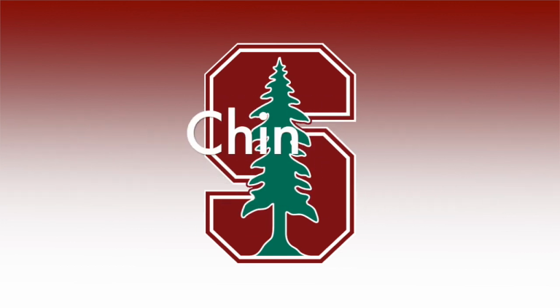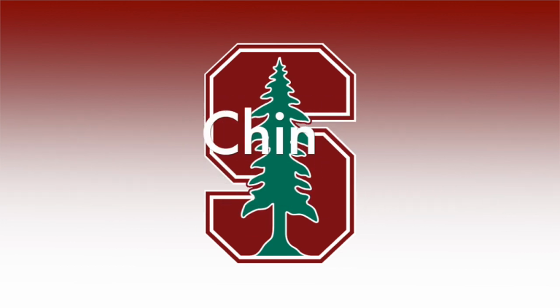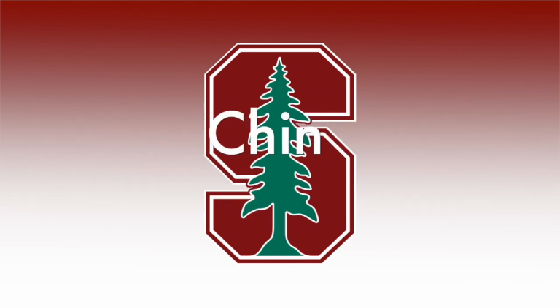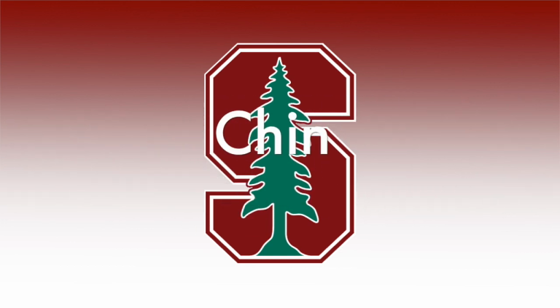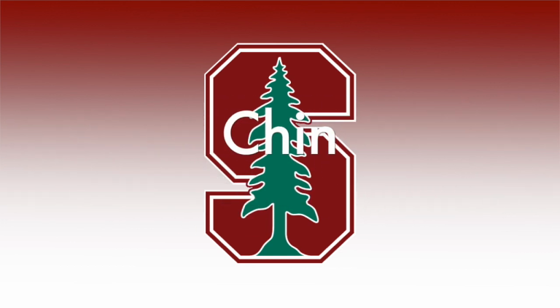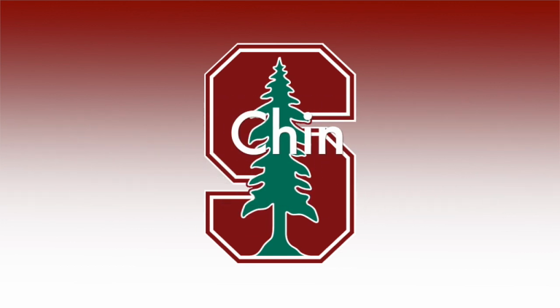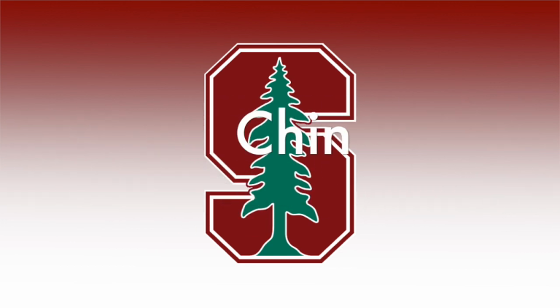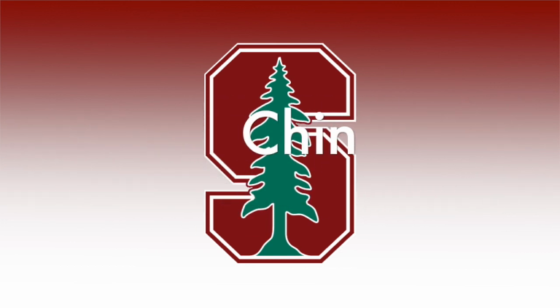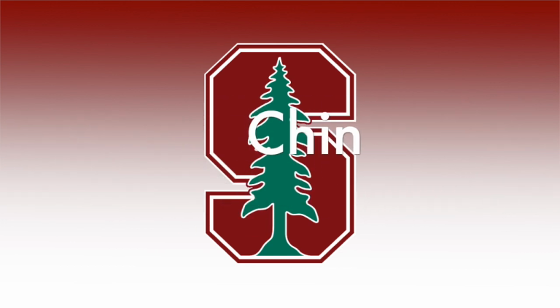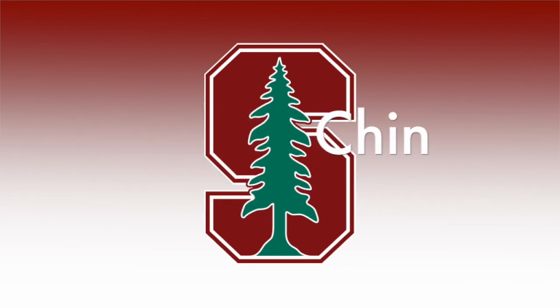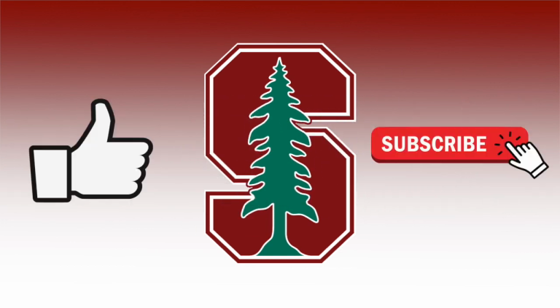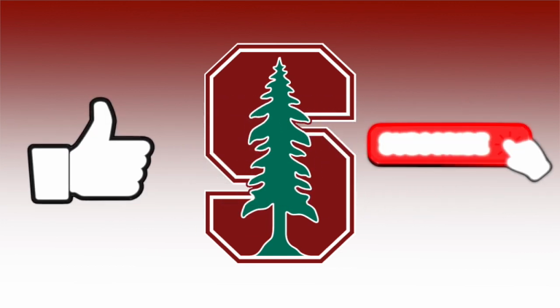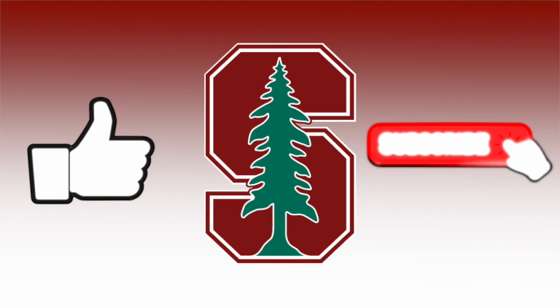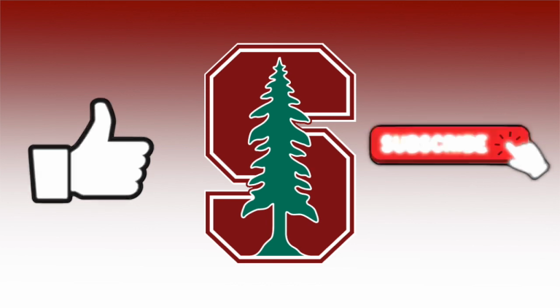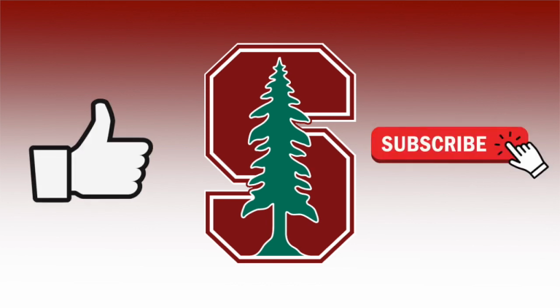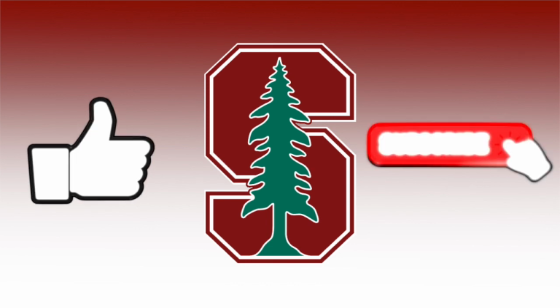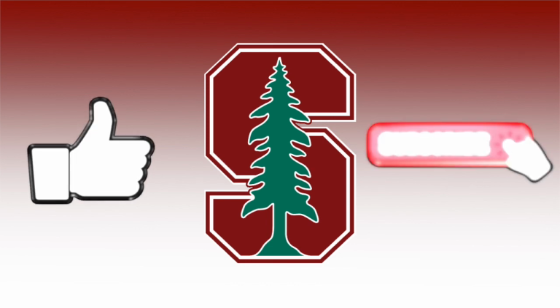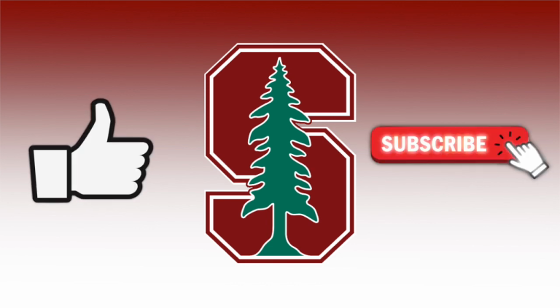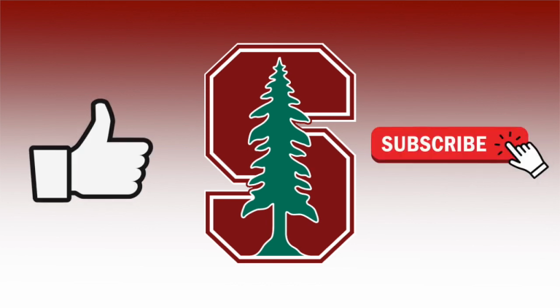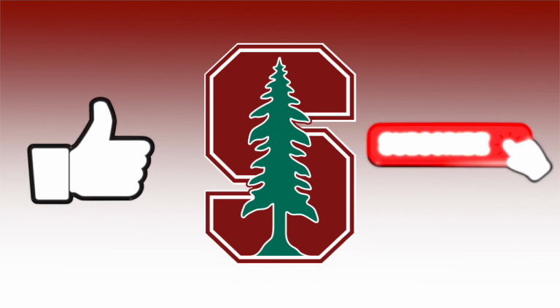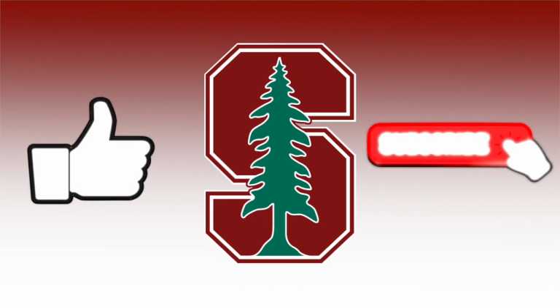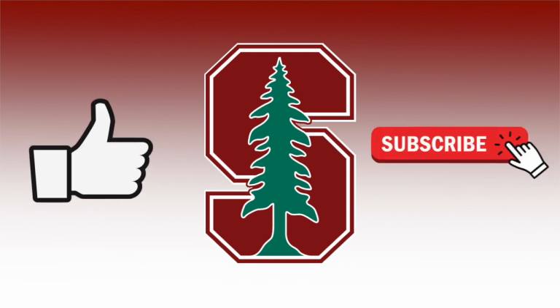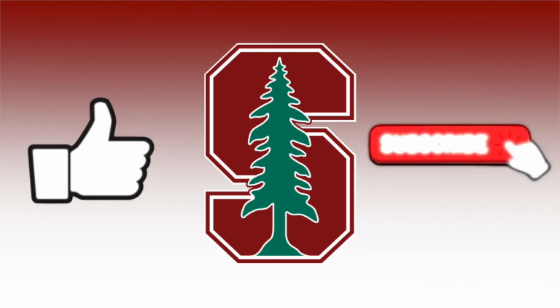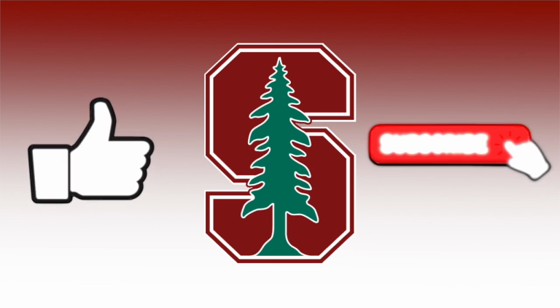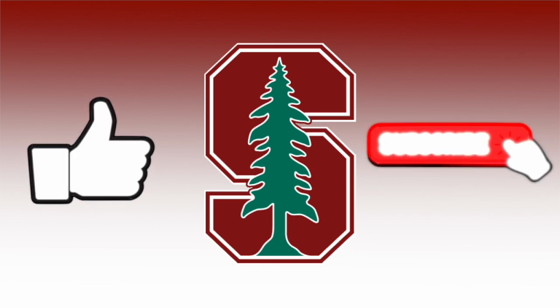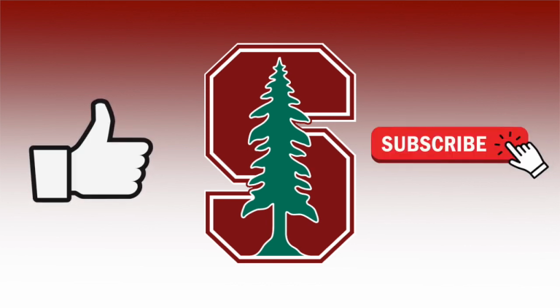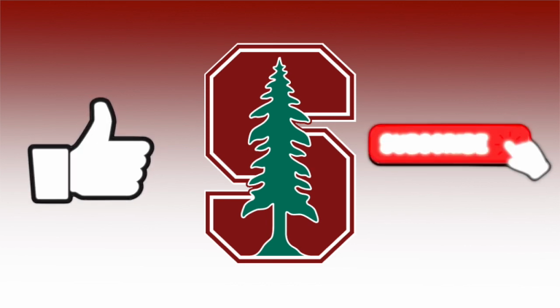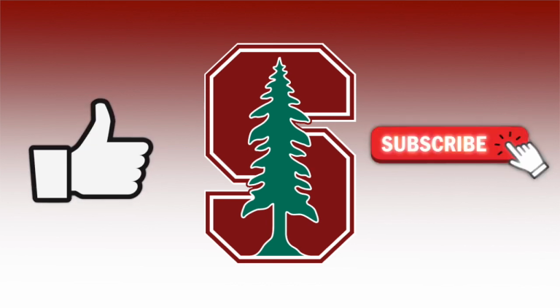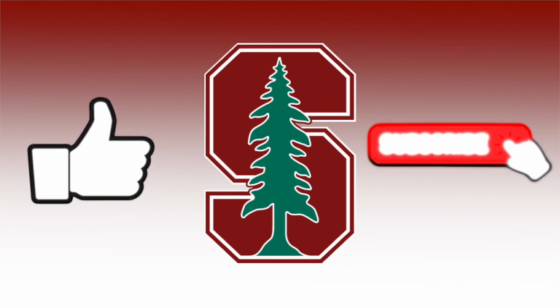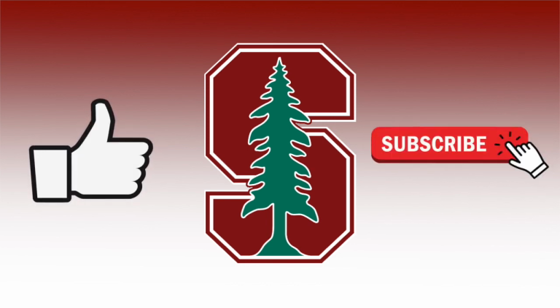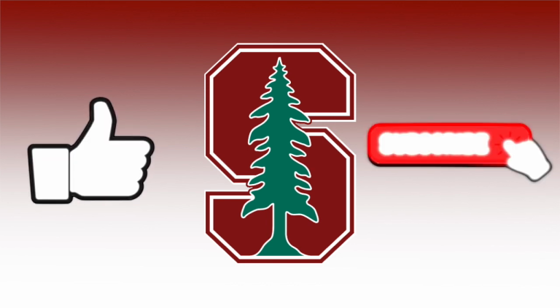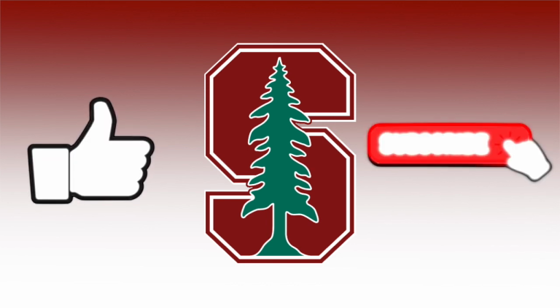Before we do that, hit that like button and make sure you are subscribed so you don't miss future projects.